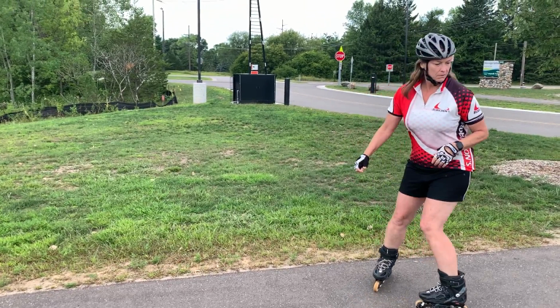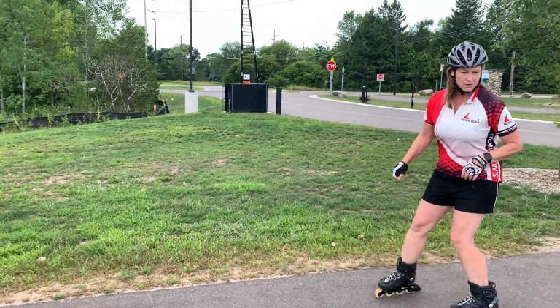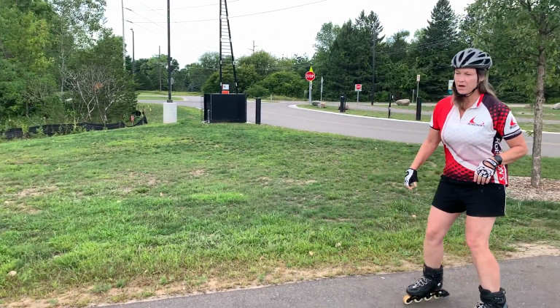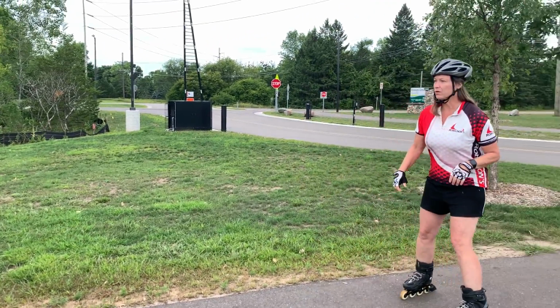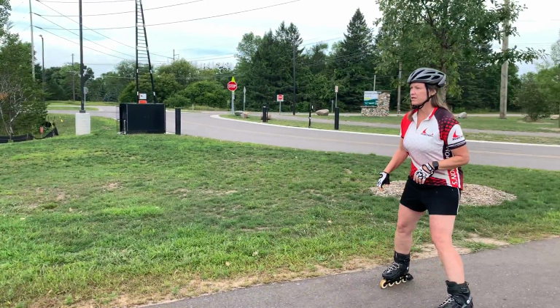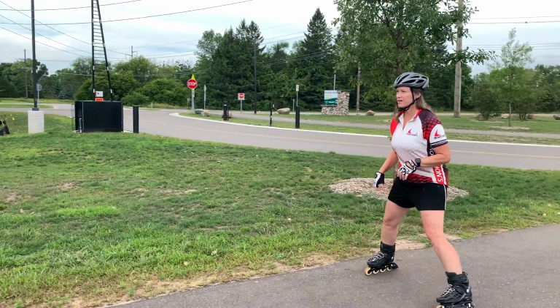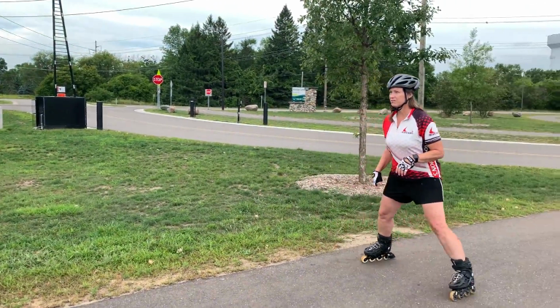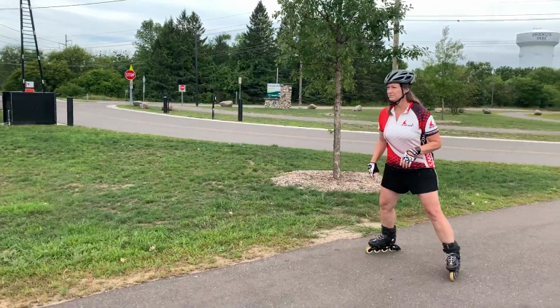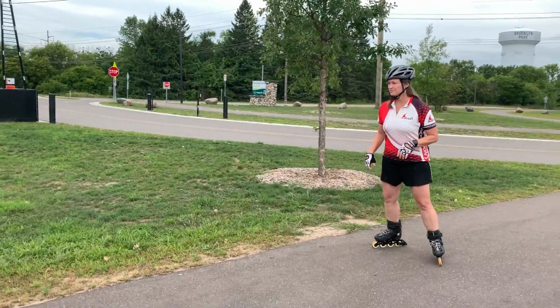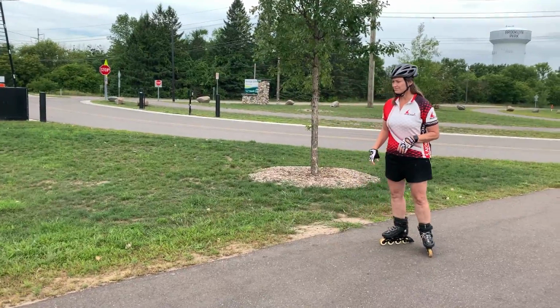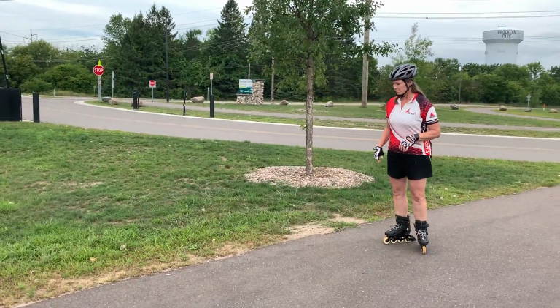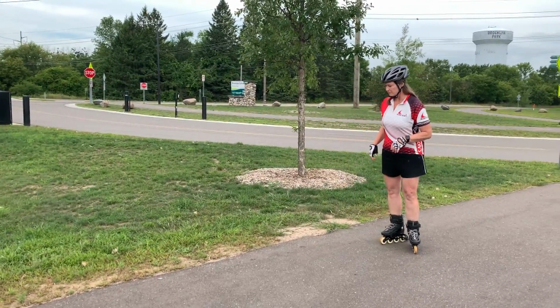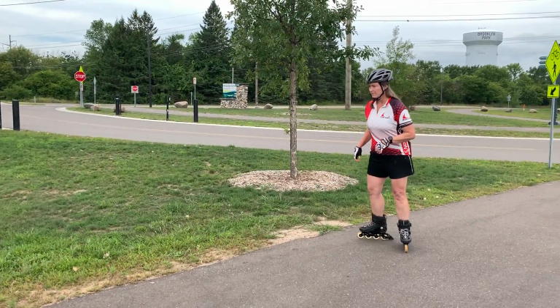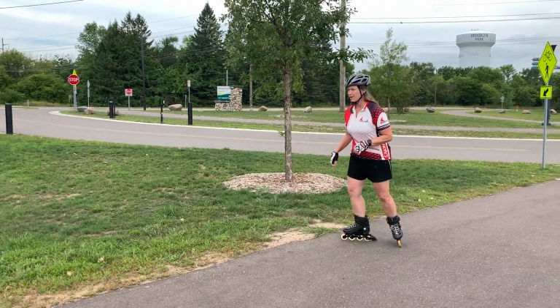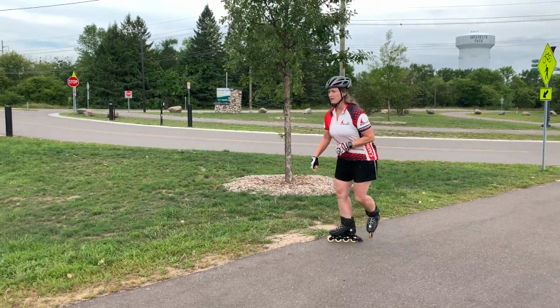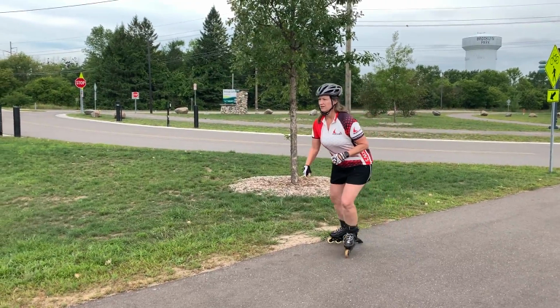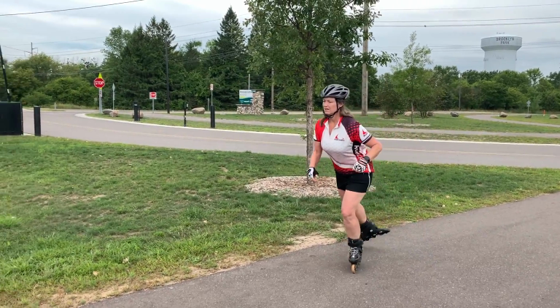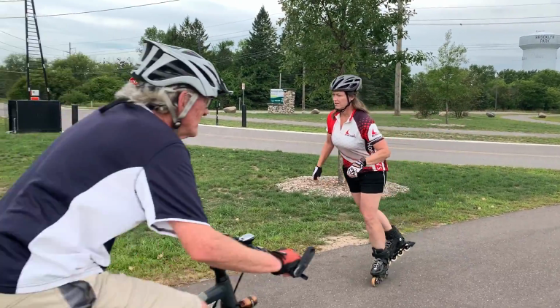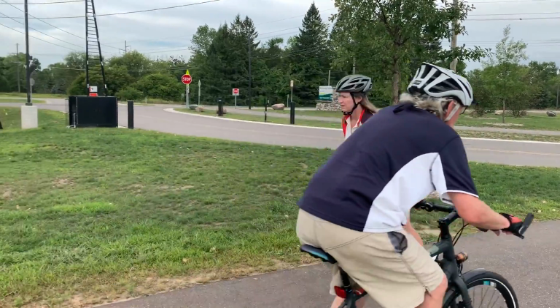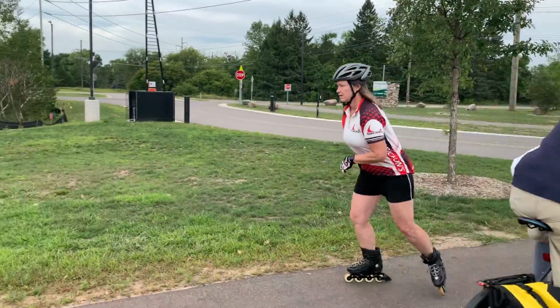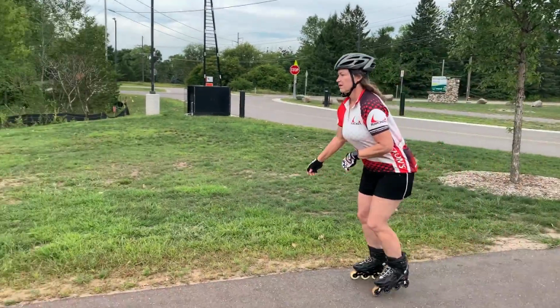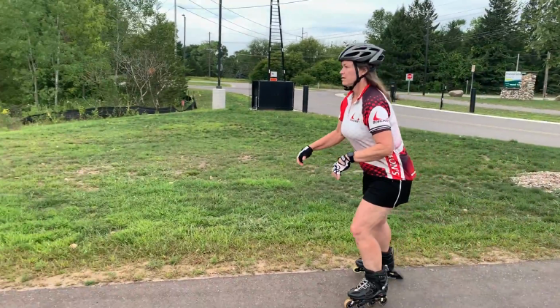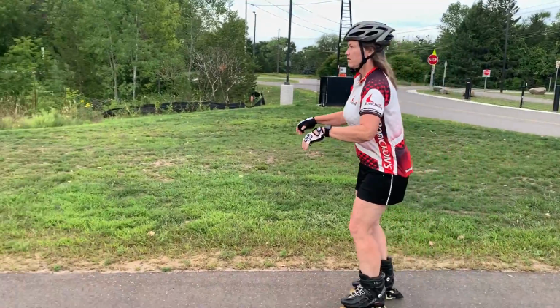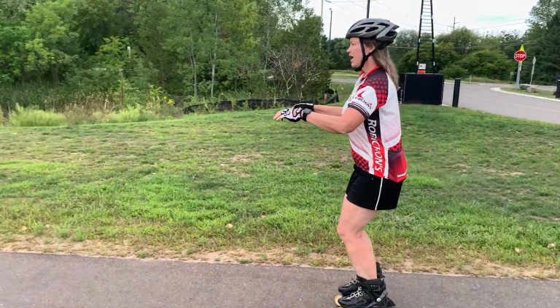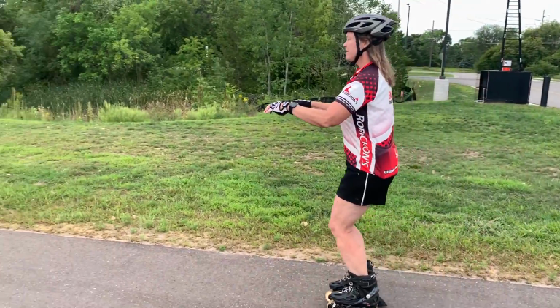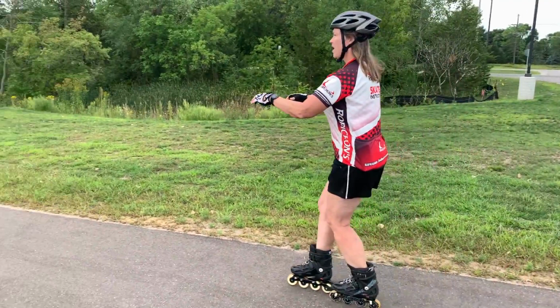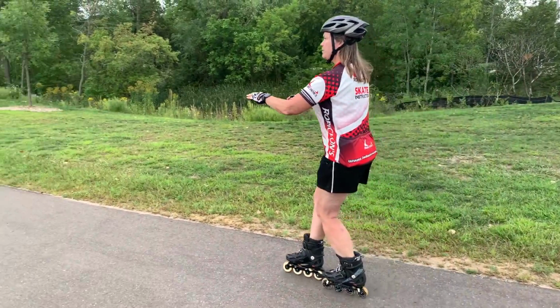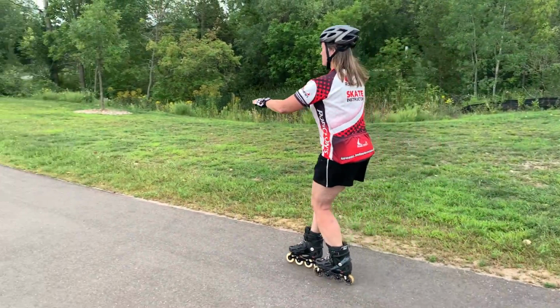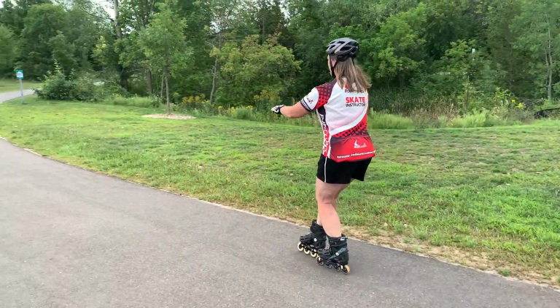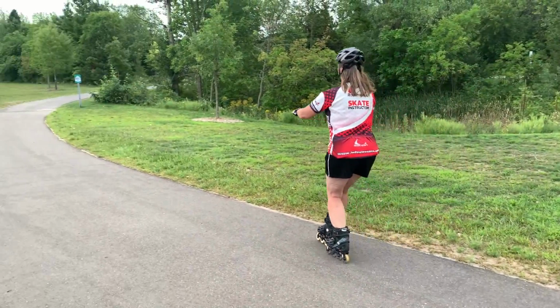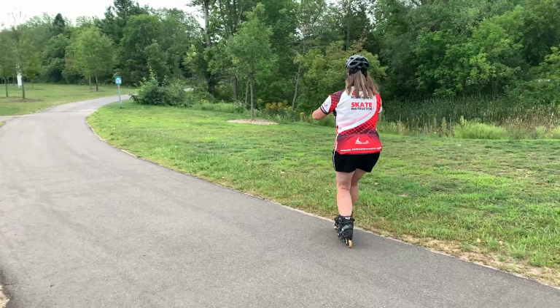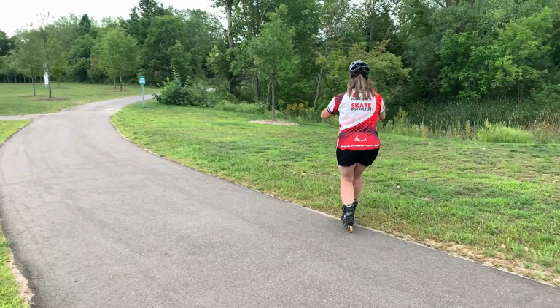This is how it looks in action. Slide, slide, press through the heels and roll.